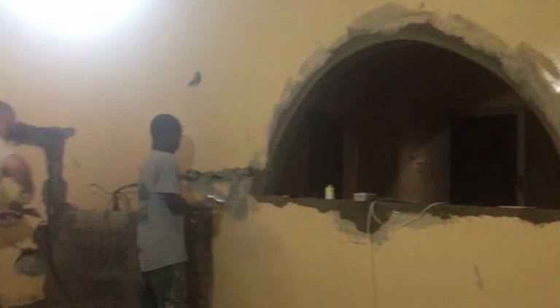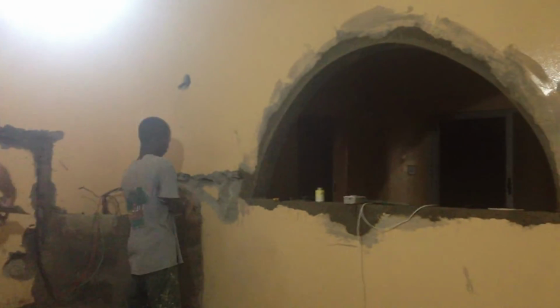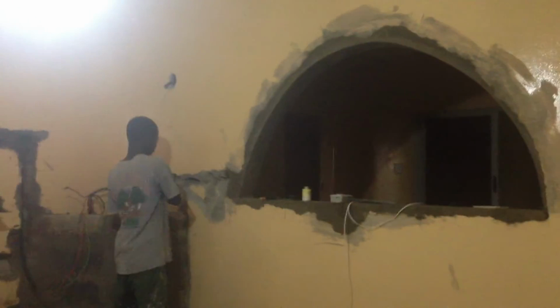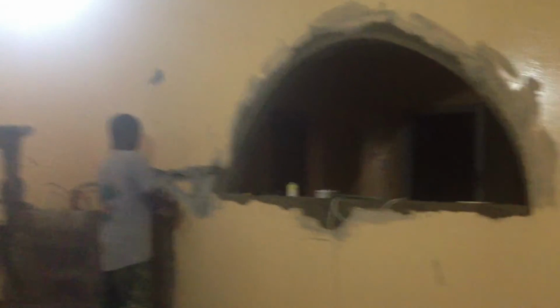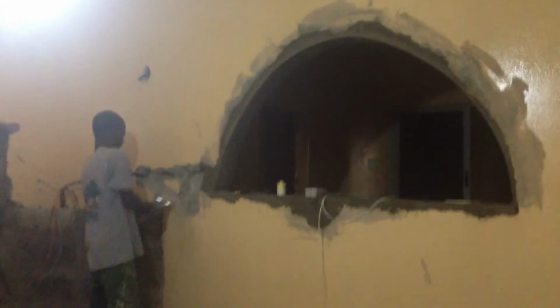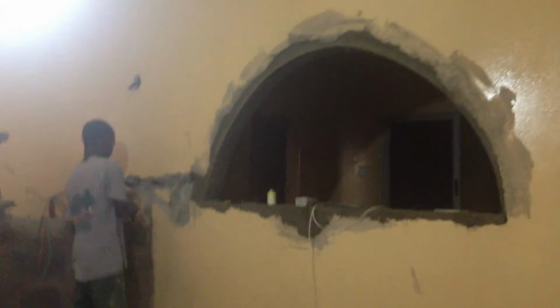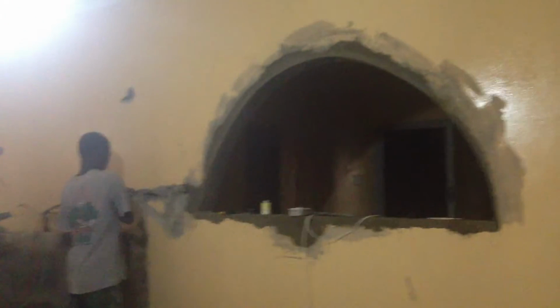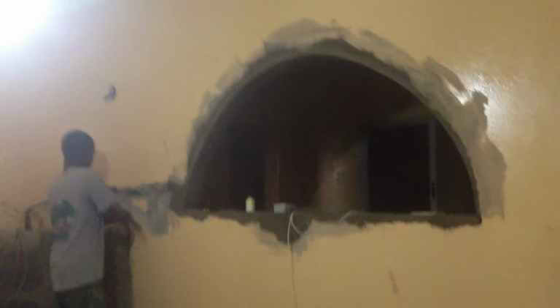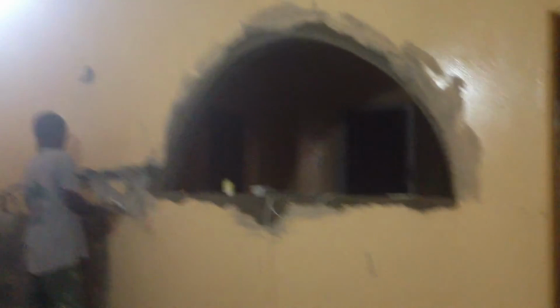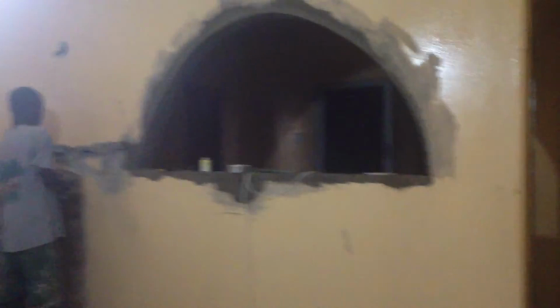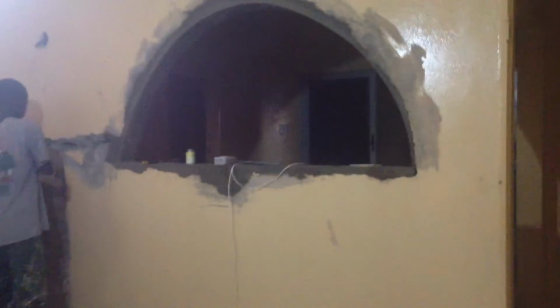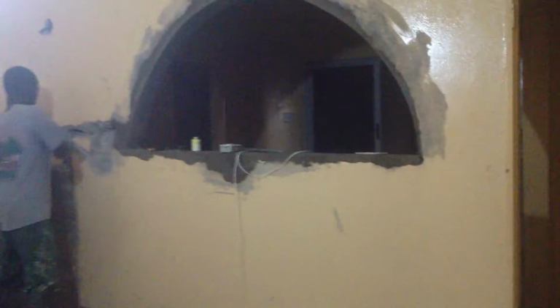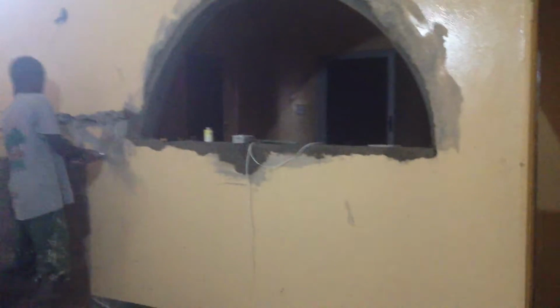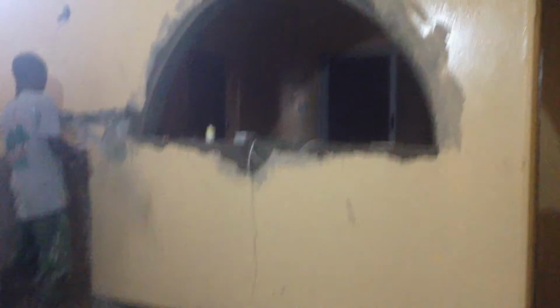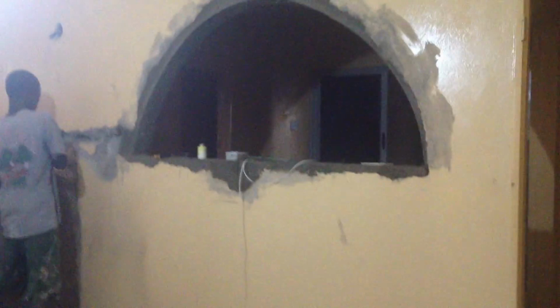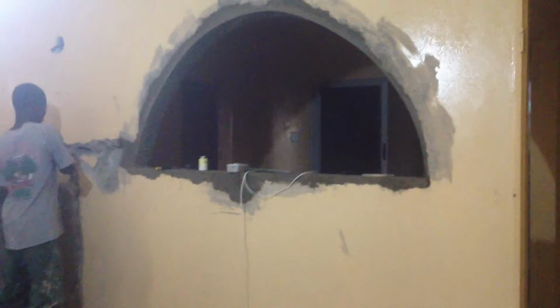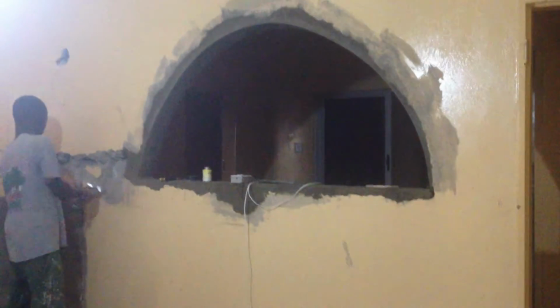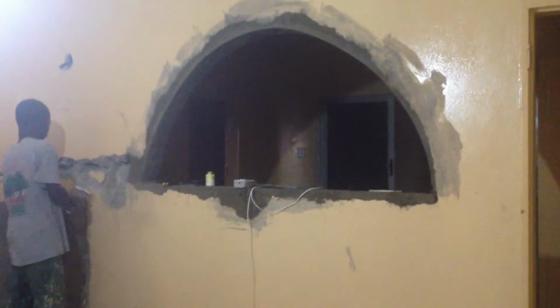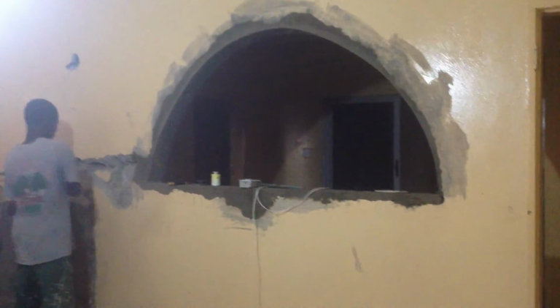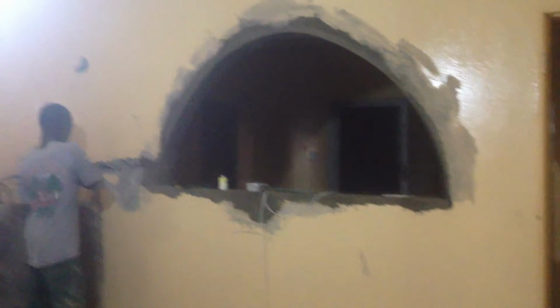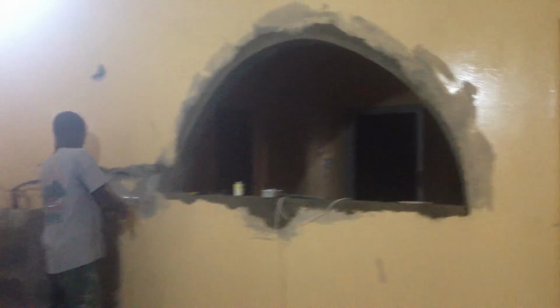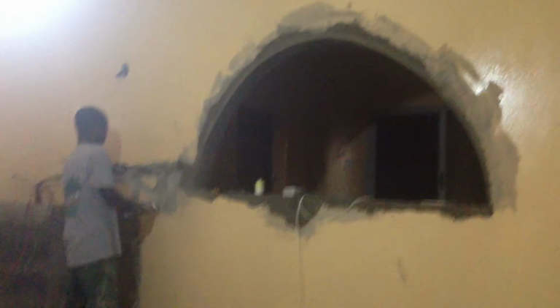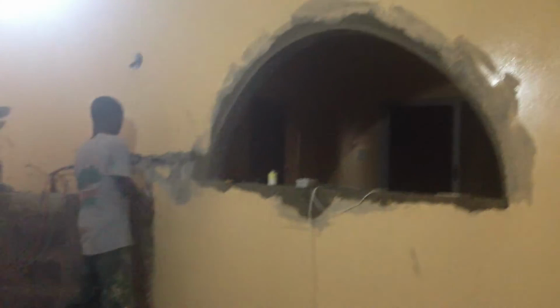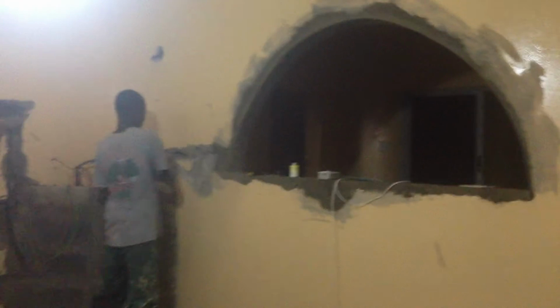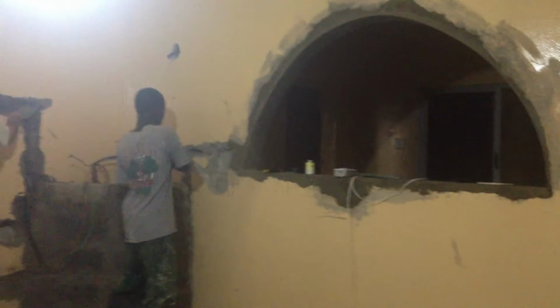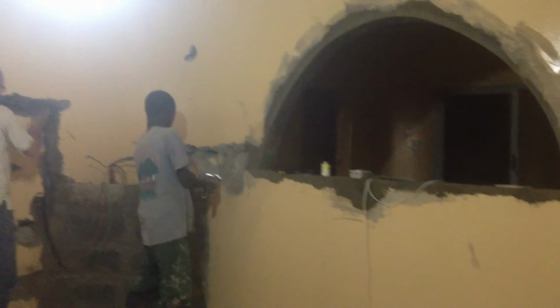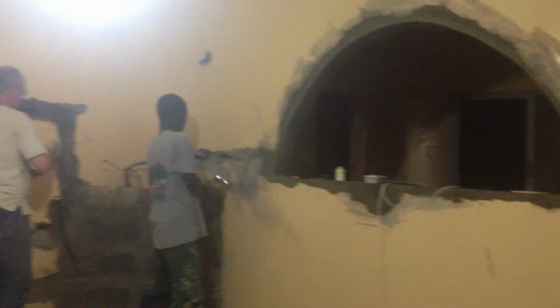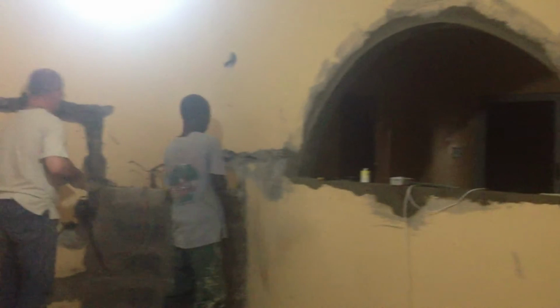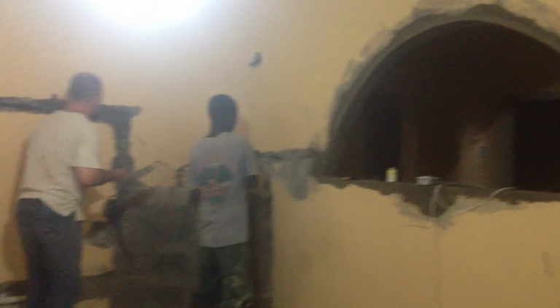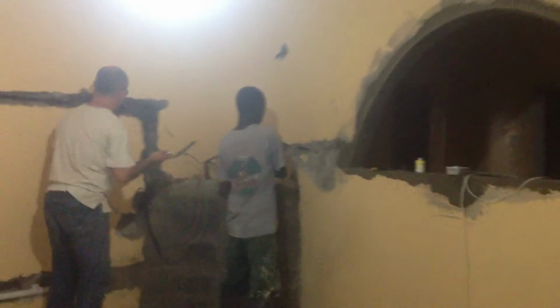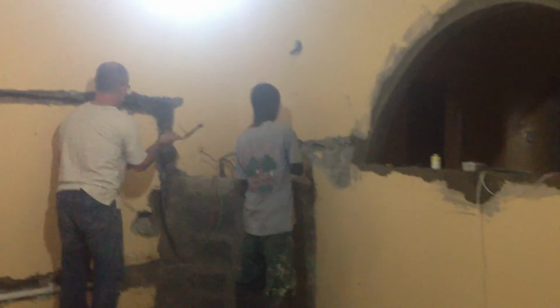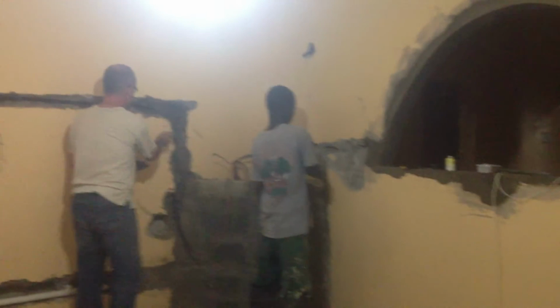This is day three of custom kitchen installation renovation.